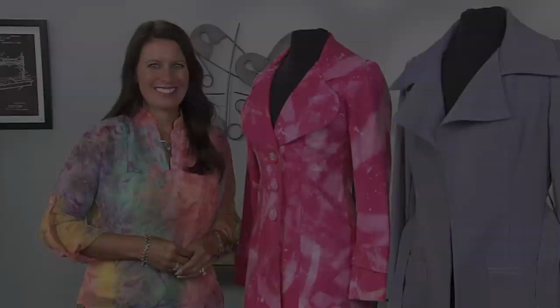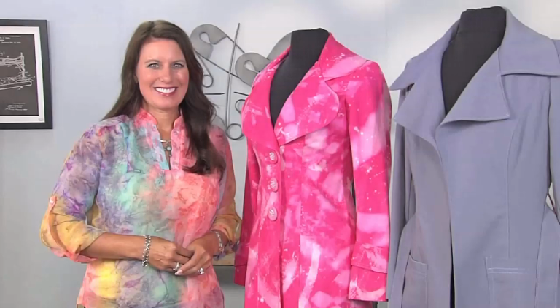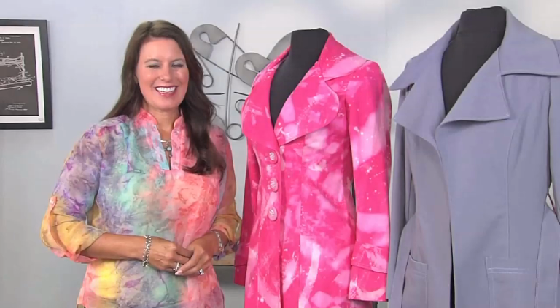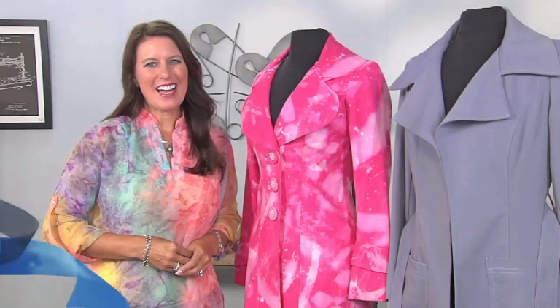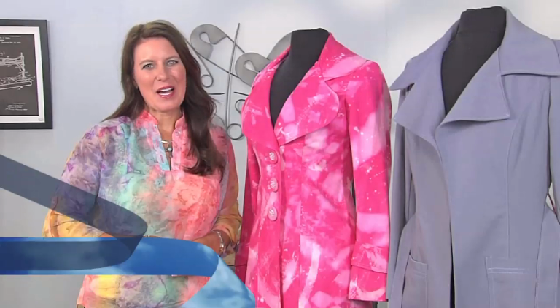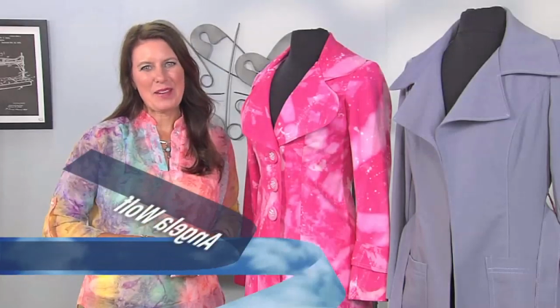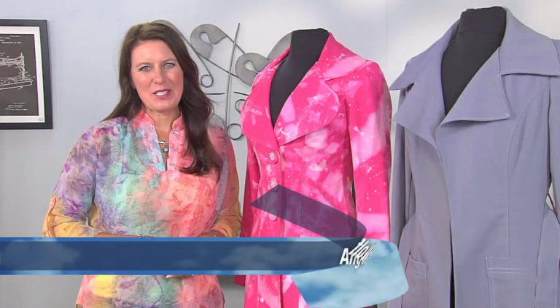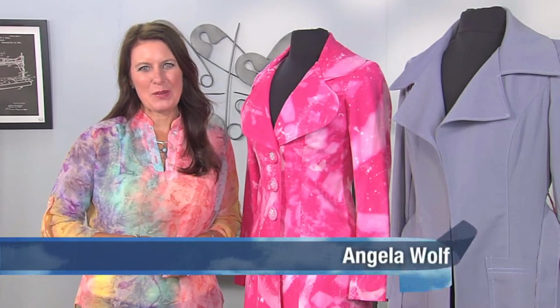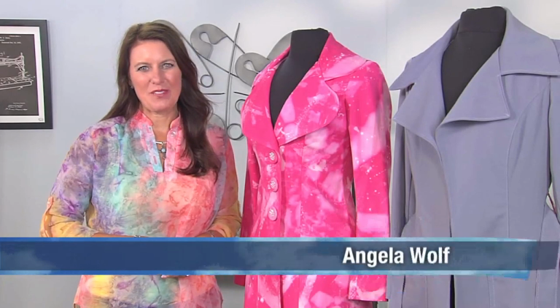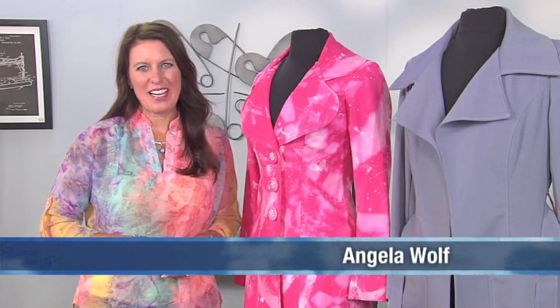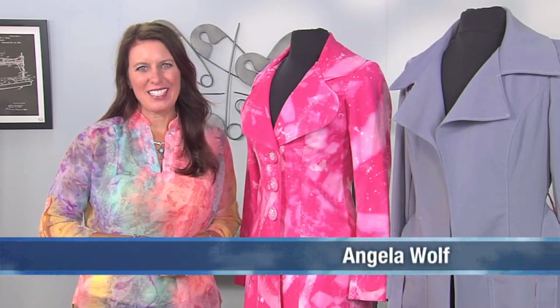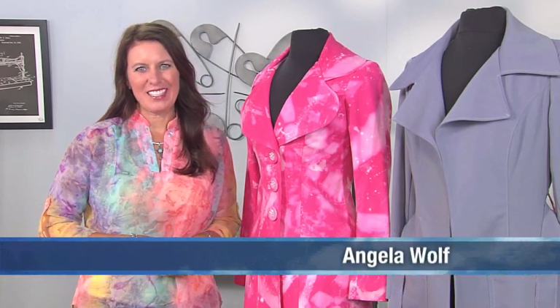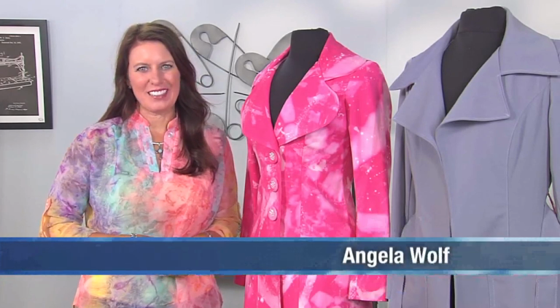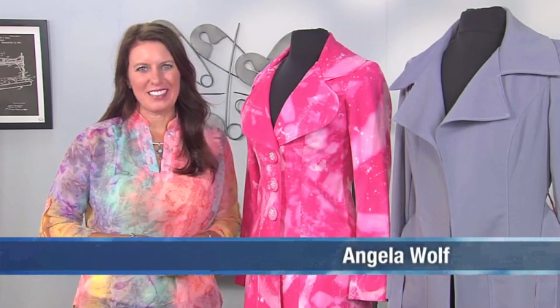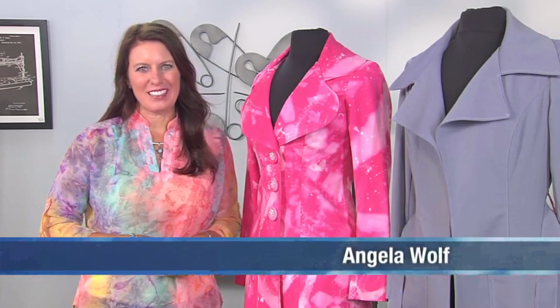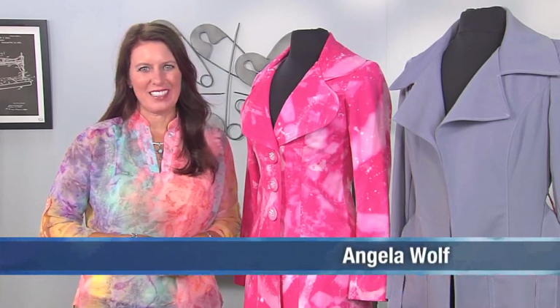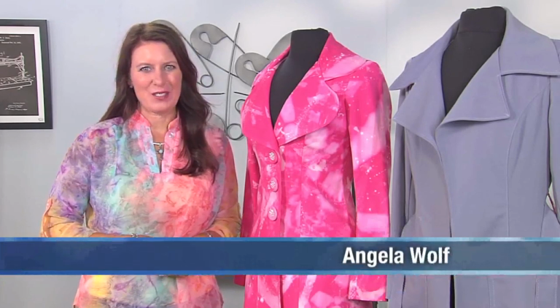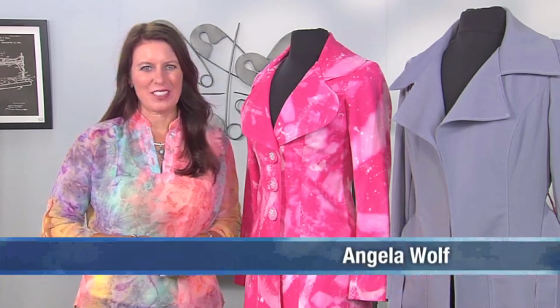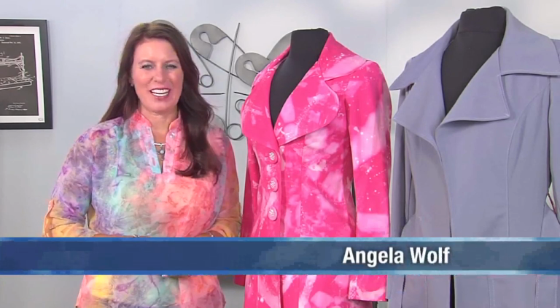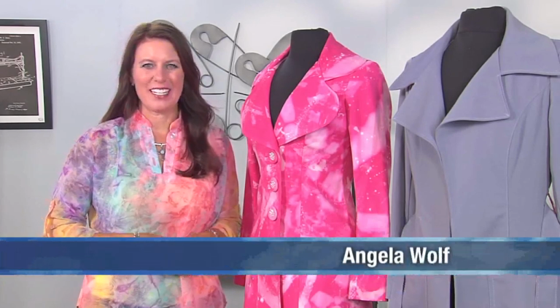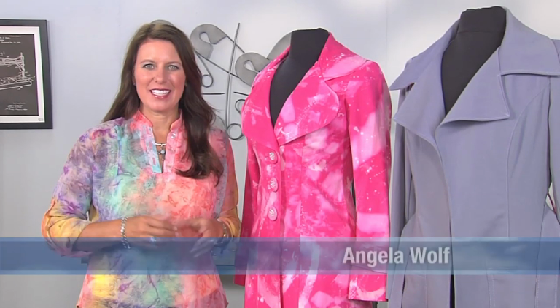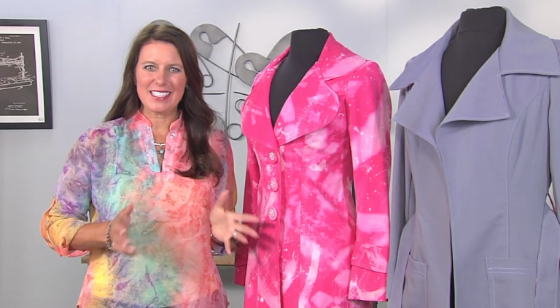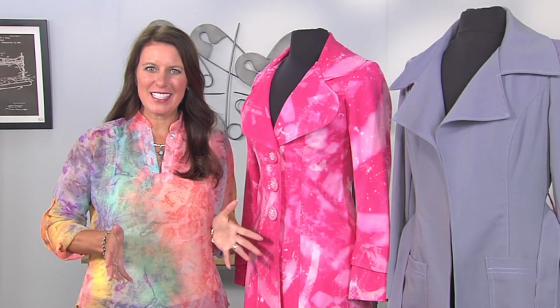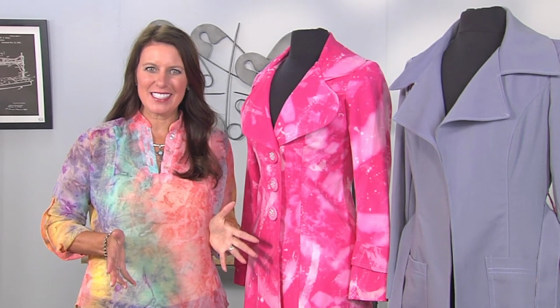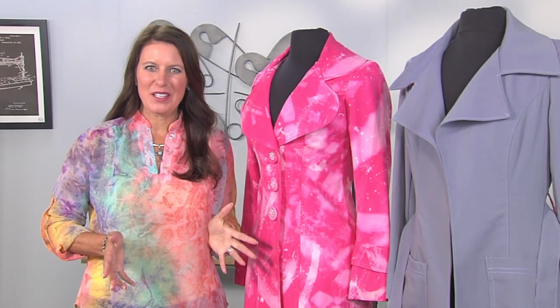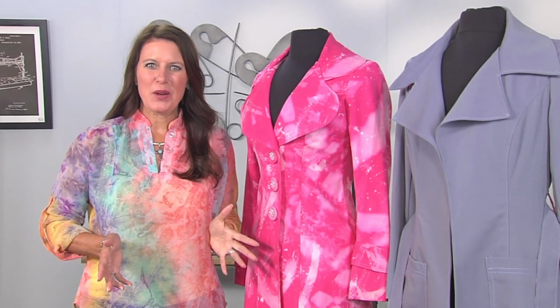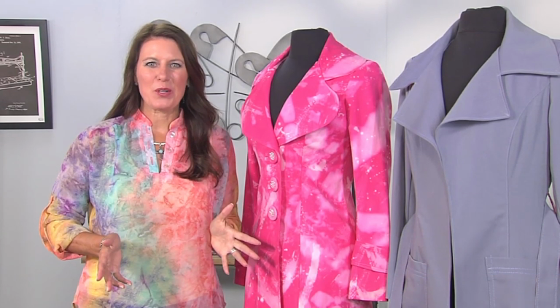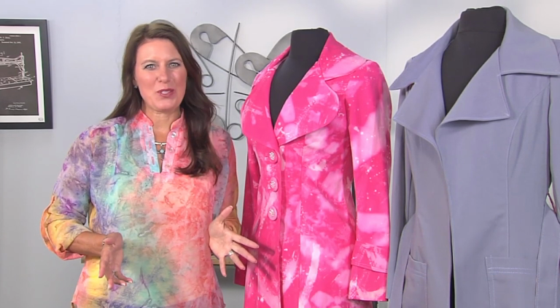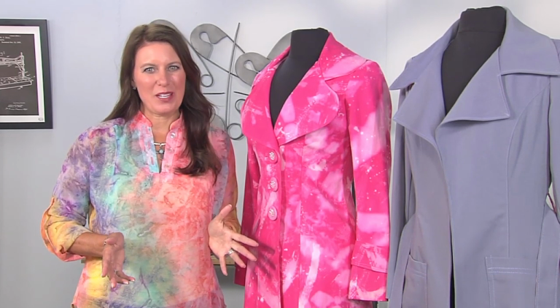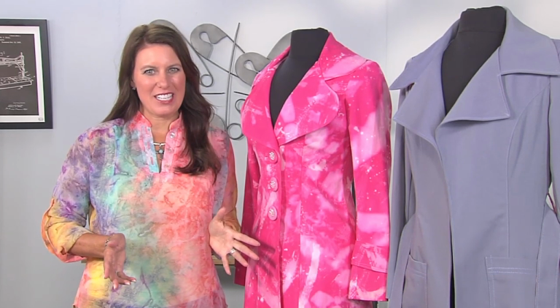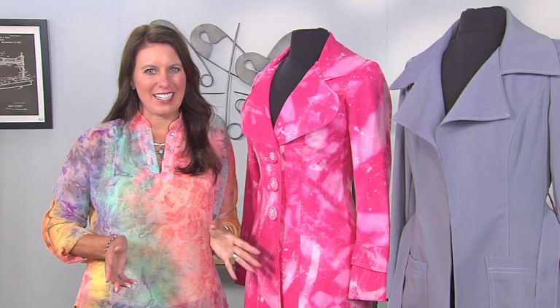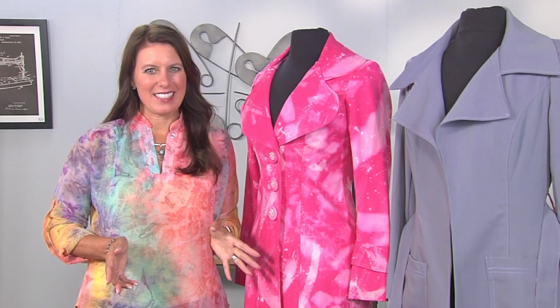Hi, I'm Angela Wolf, fashion designer and online instructor, and in this season, we're sewing jackets.